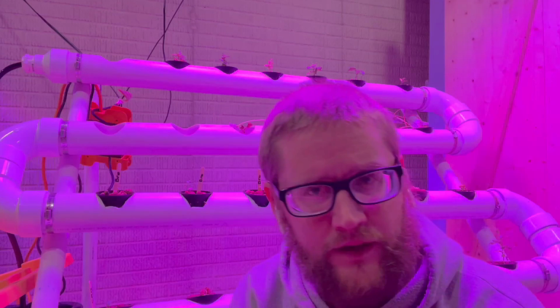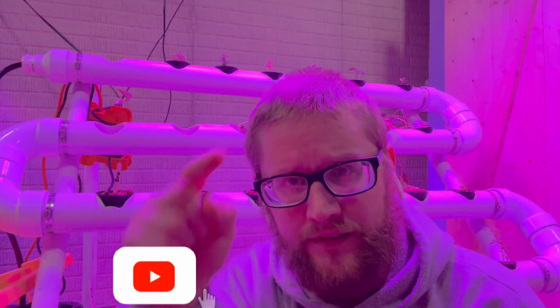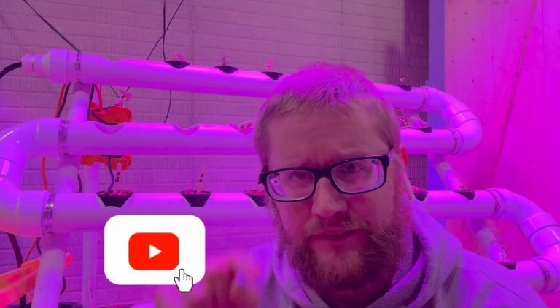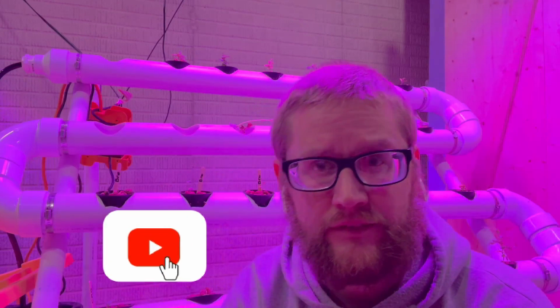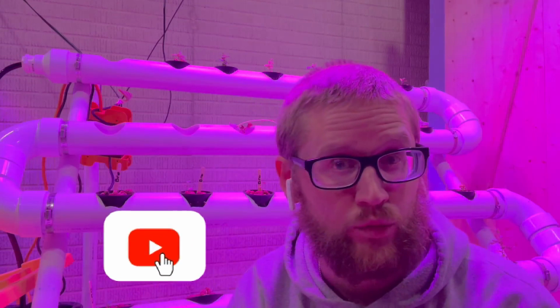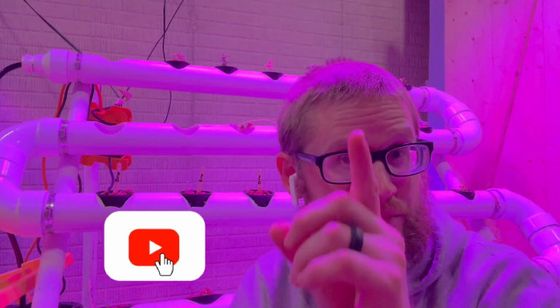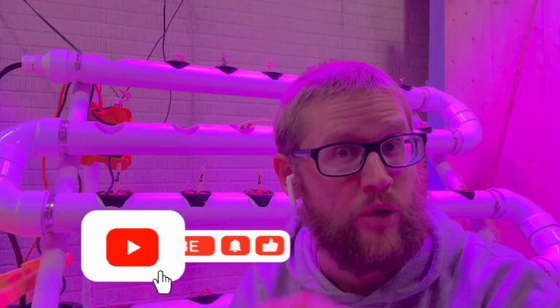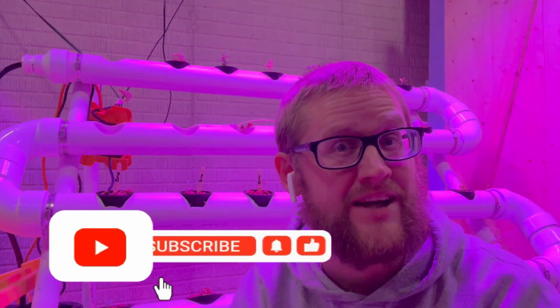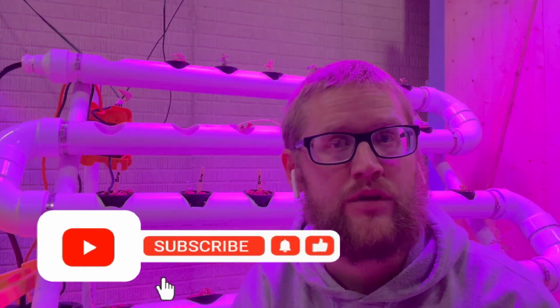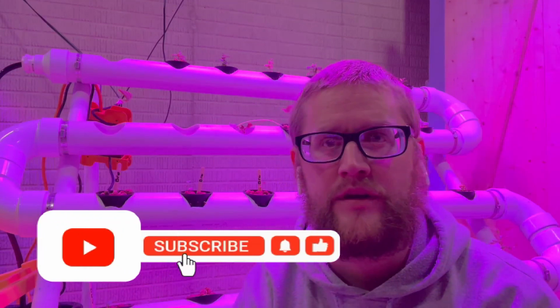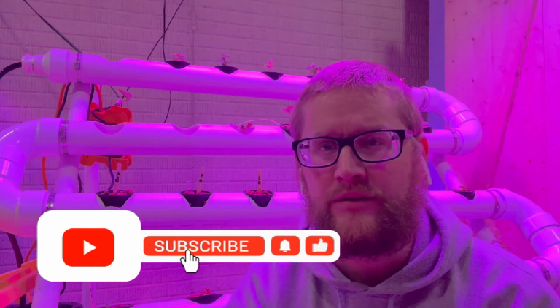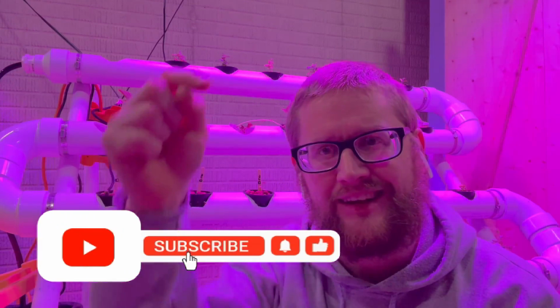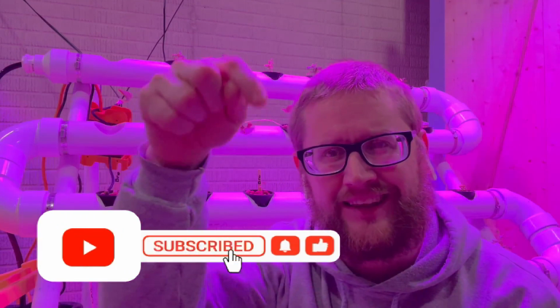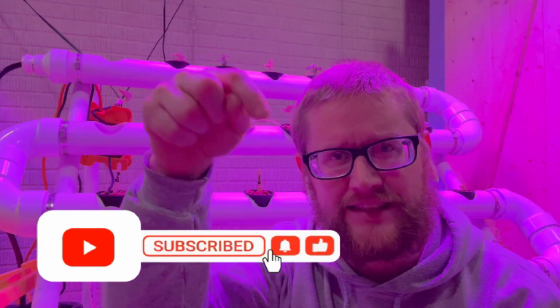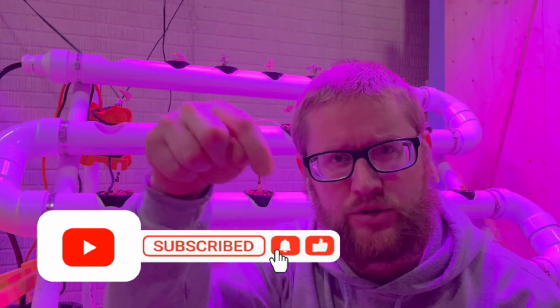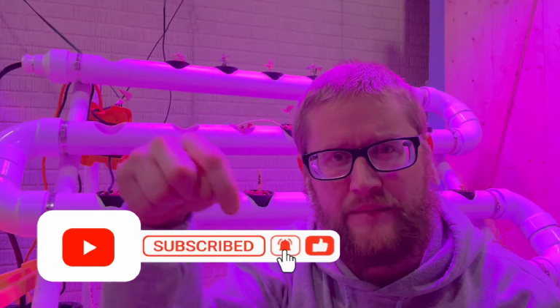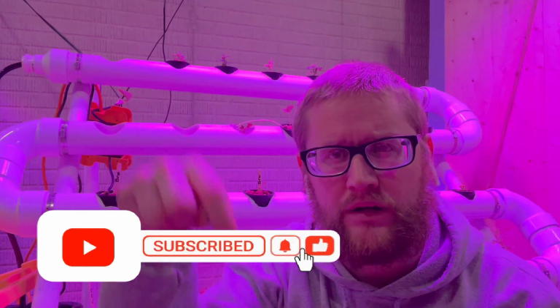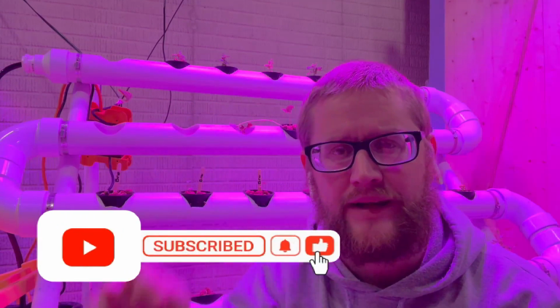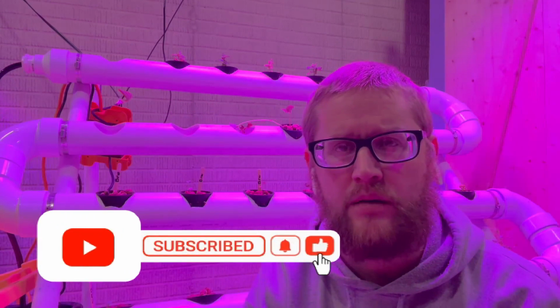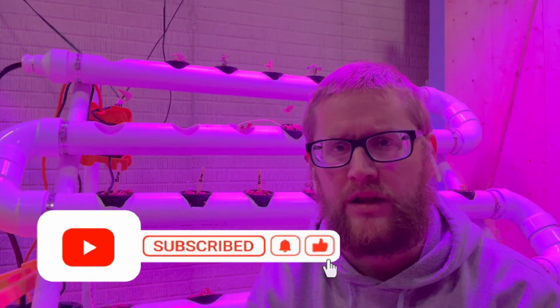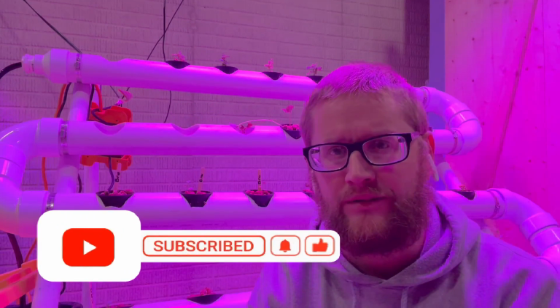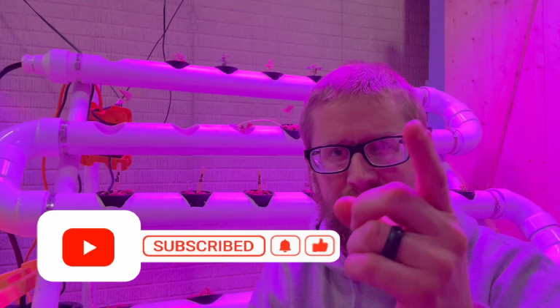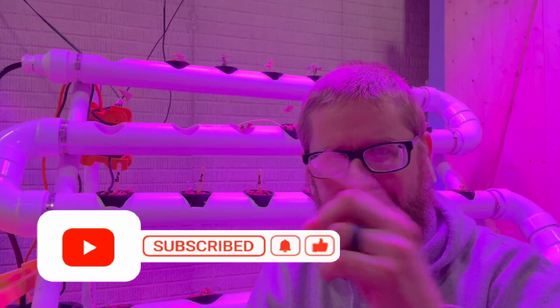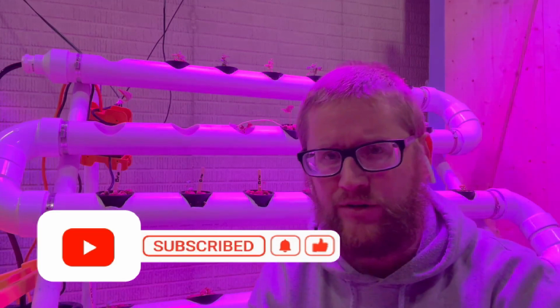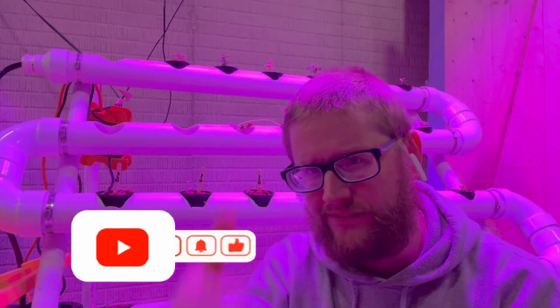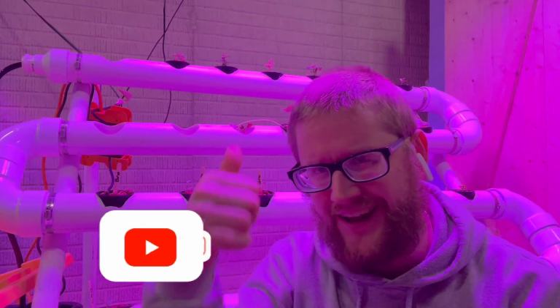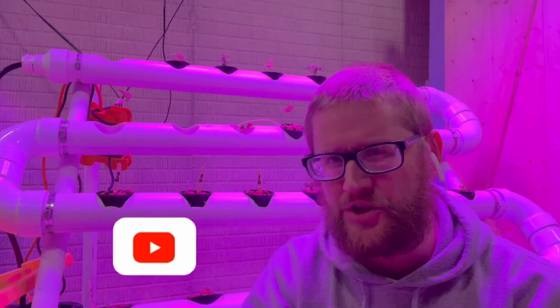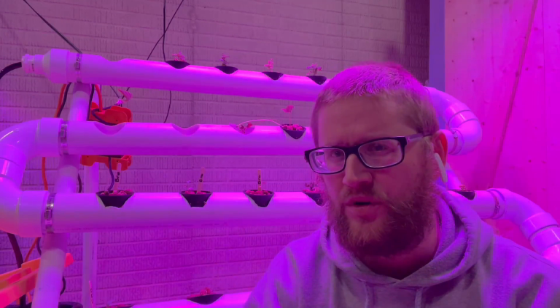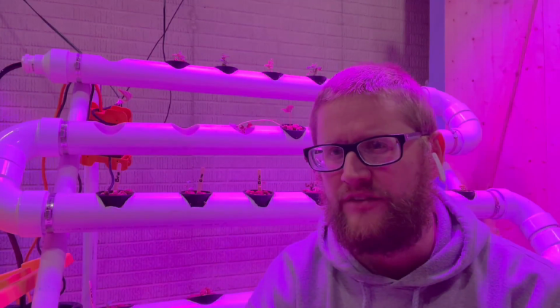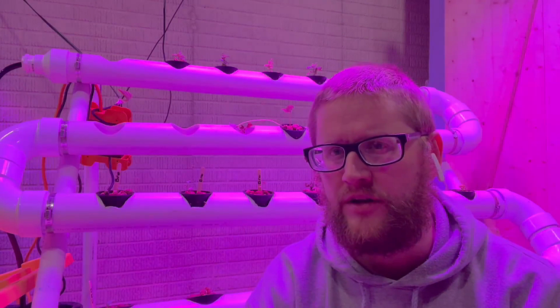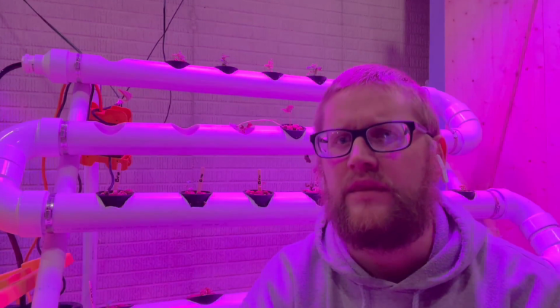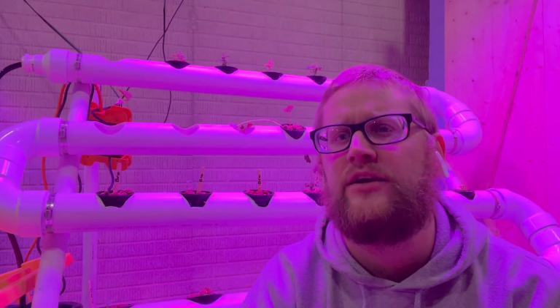Right before I show the video, click that subscribe button right down below. Now I'll let you go to the video. Thank you.